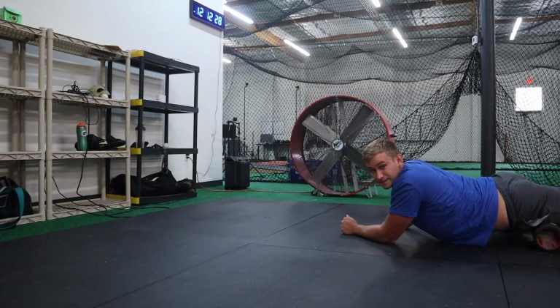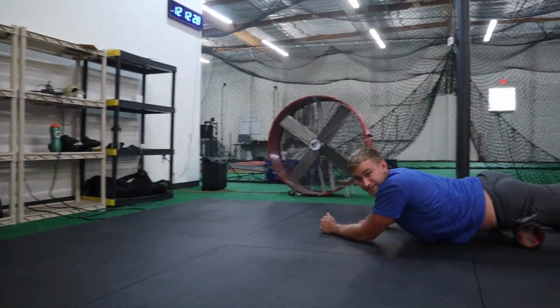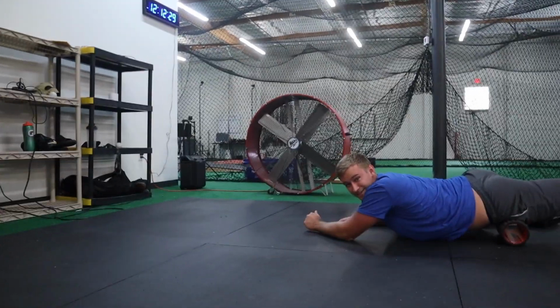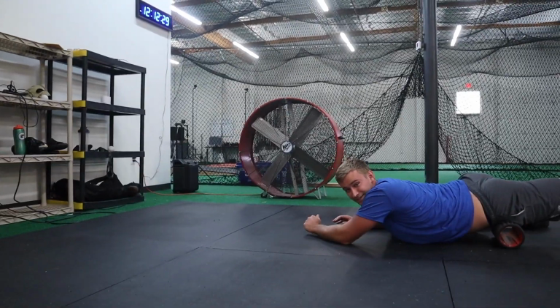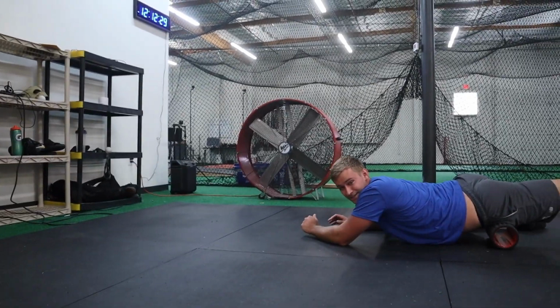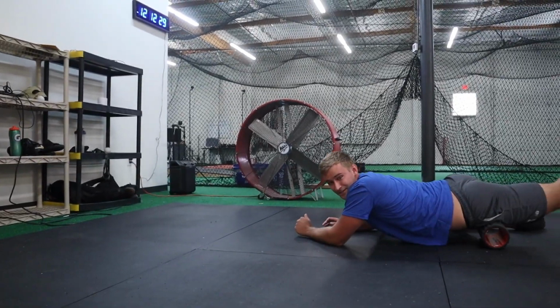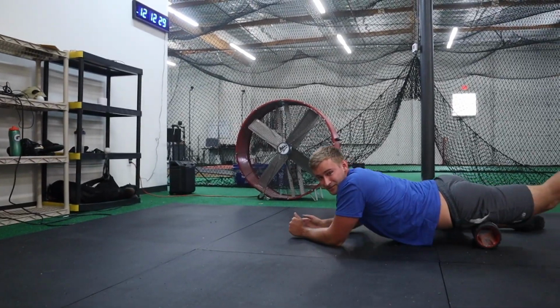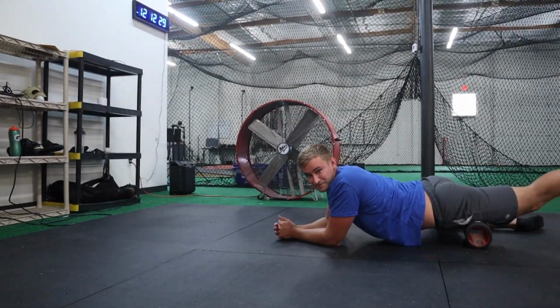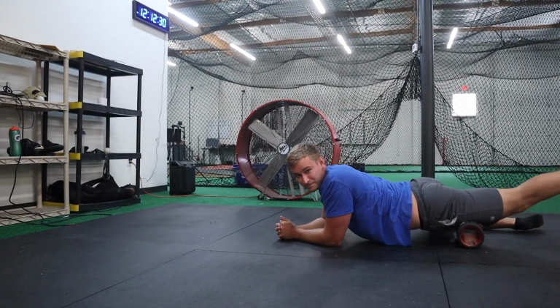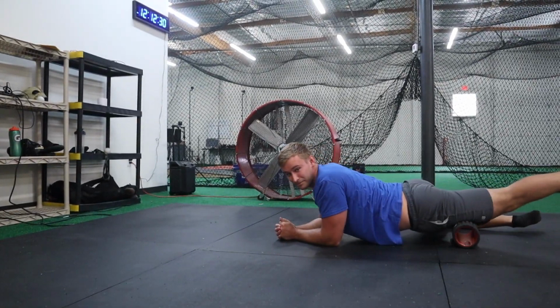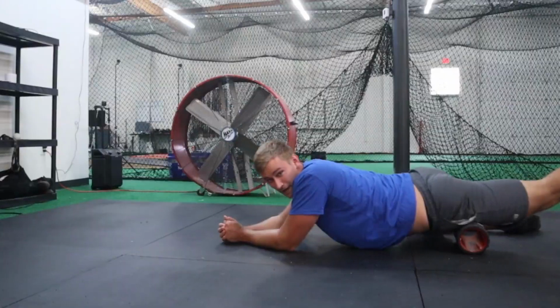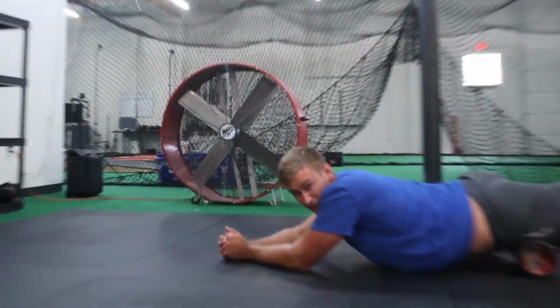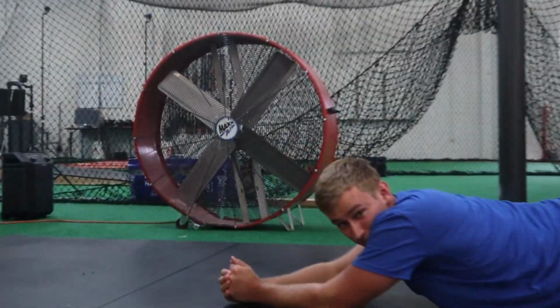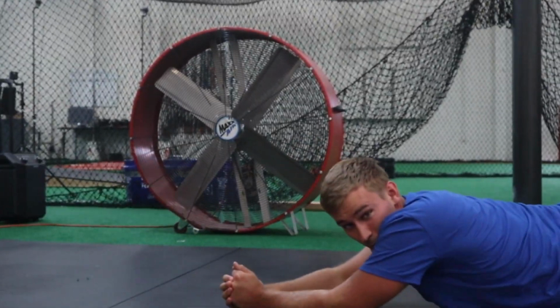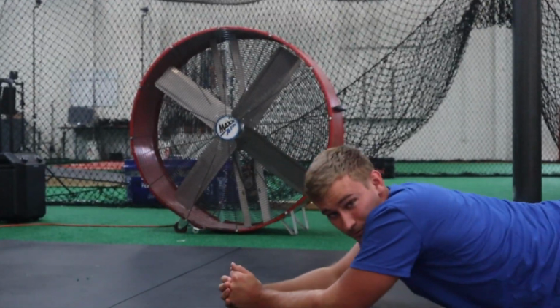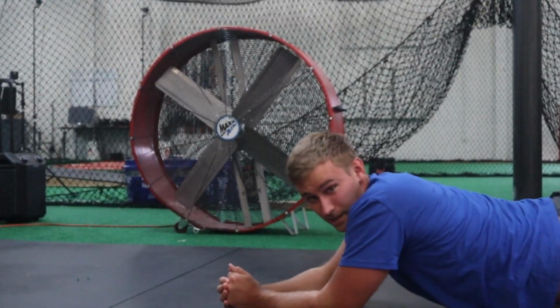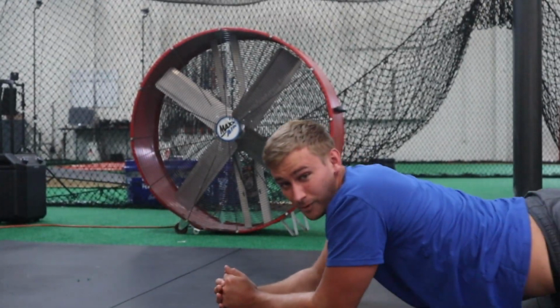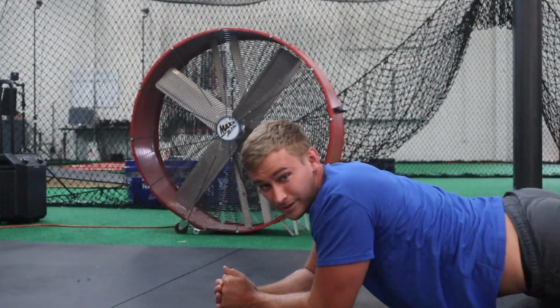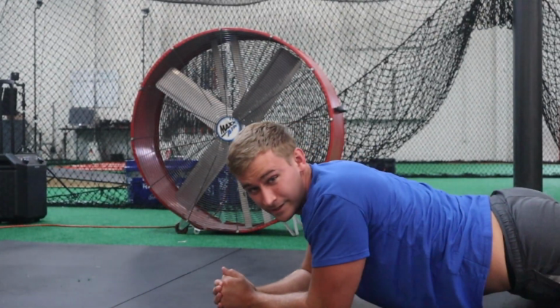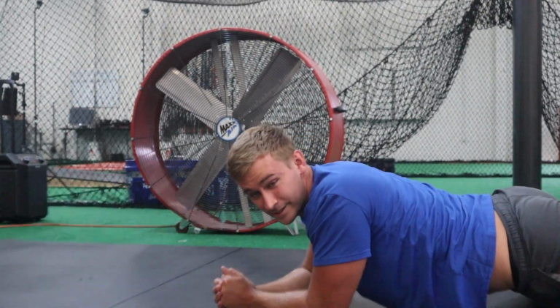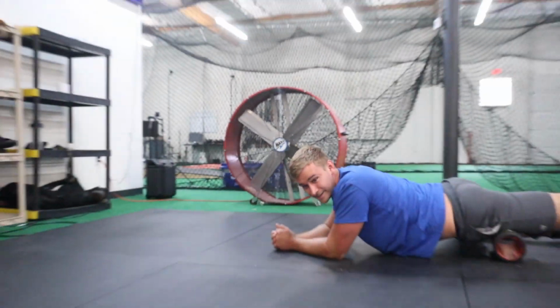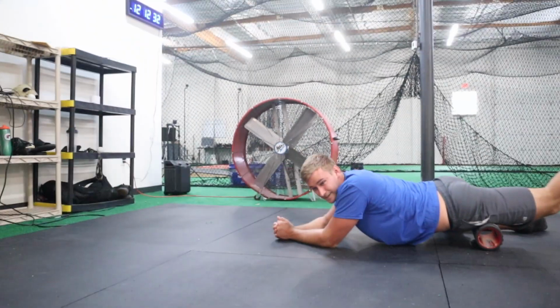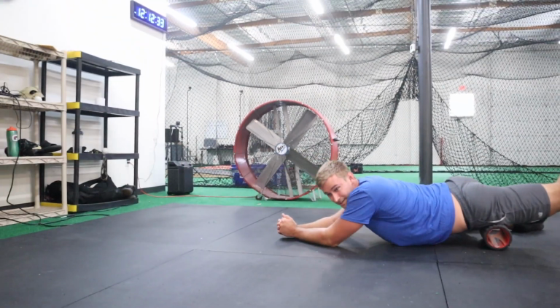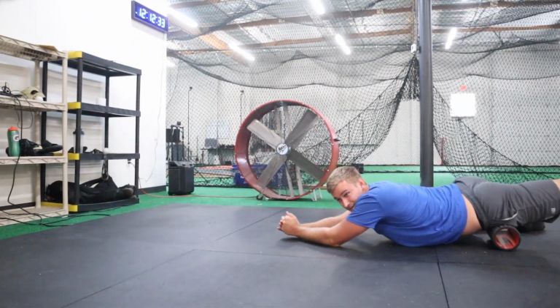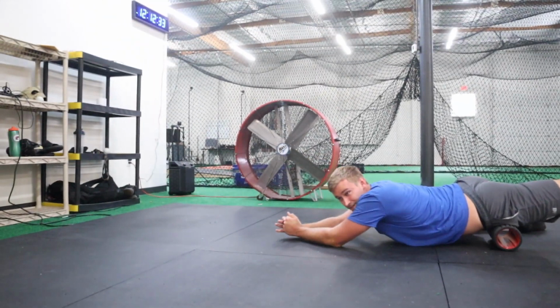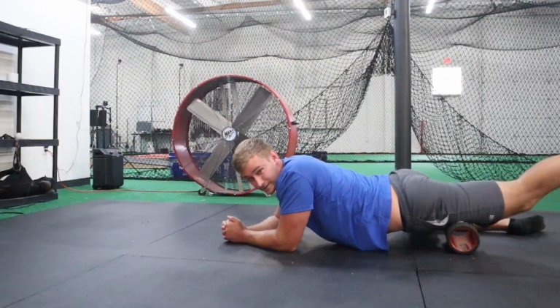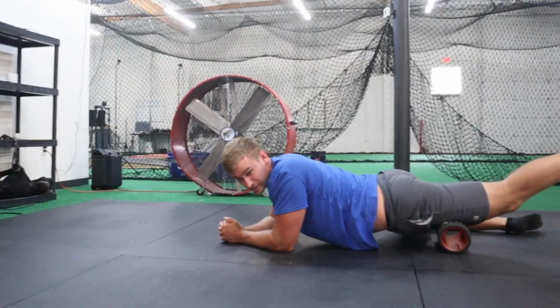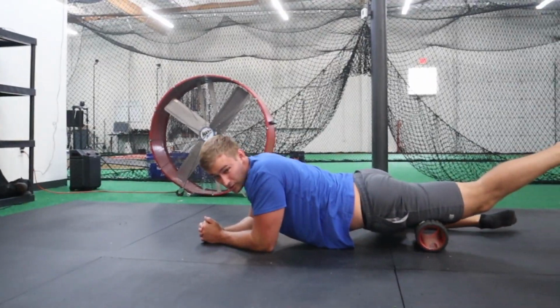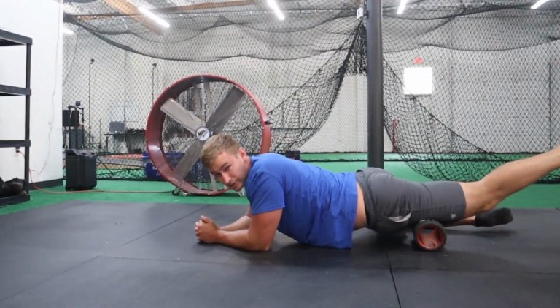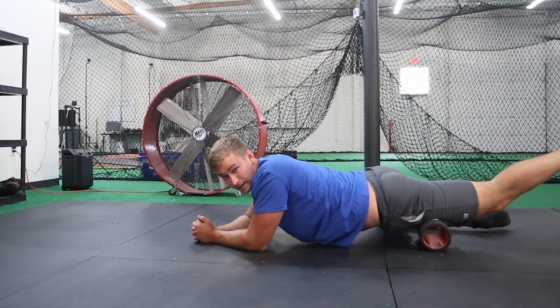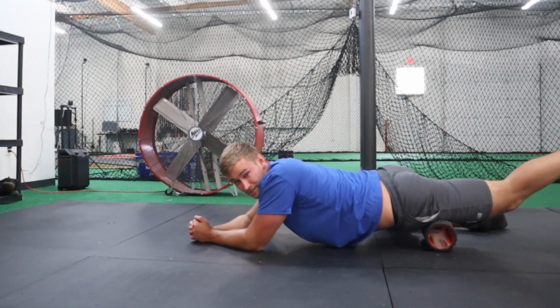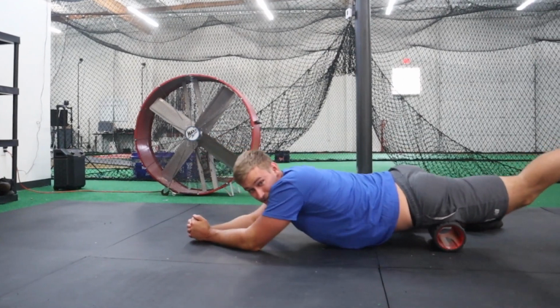How hard did you throw before Driveline? 84. Topping. And what have you topped now? This summer, 96.